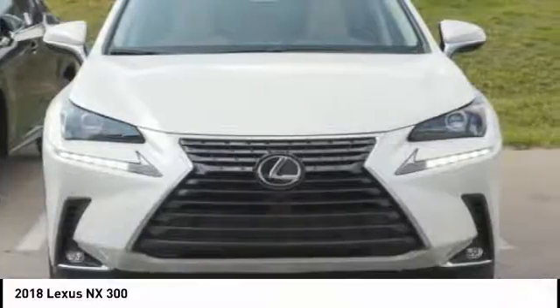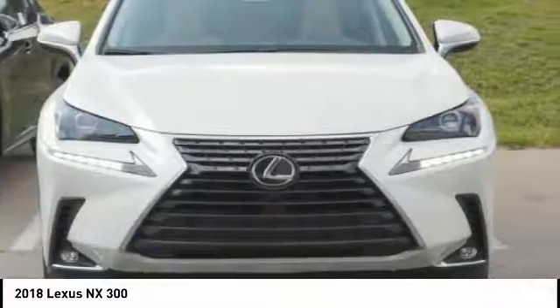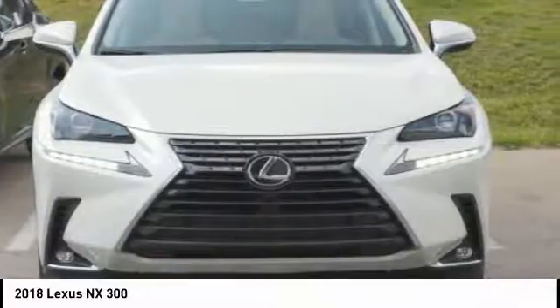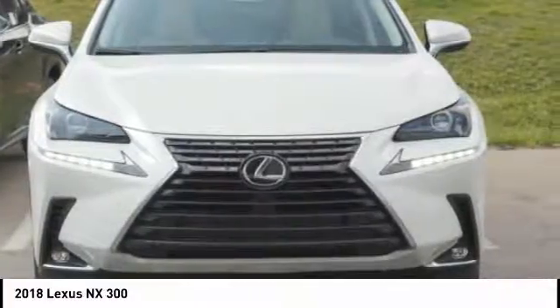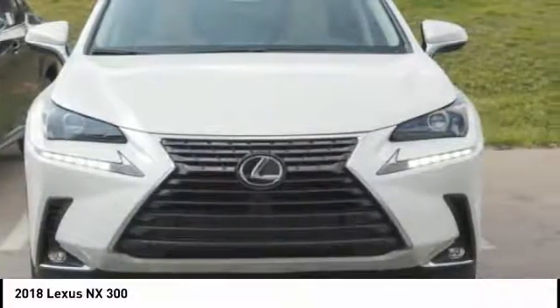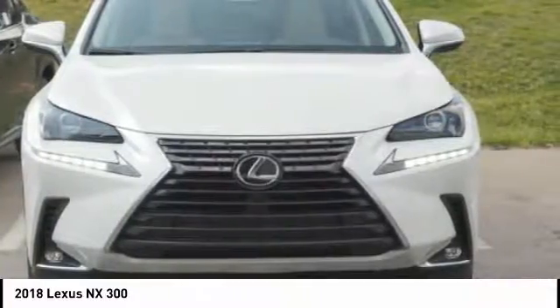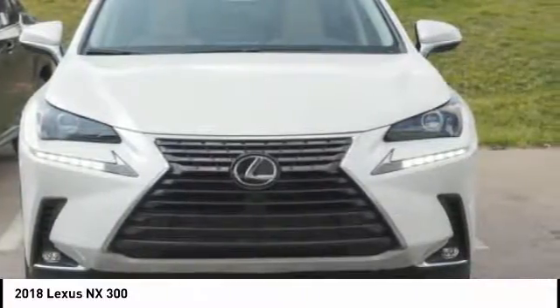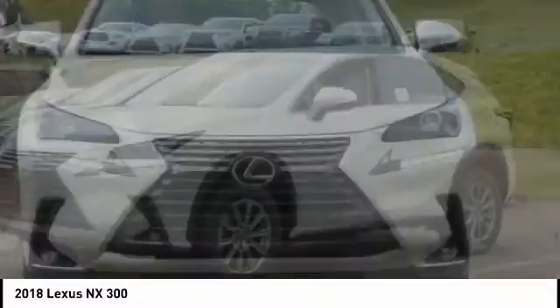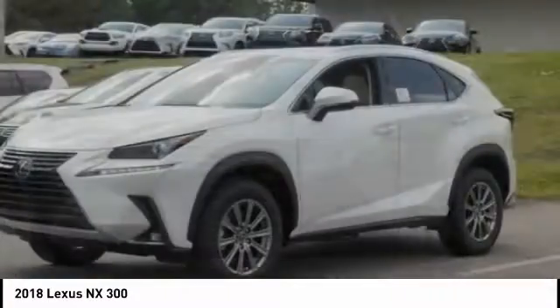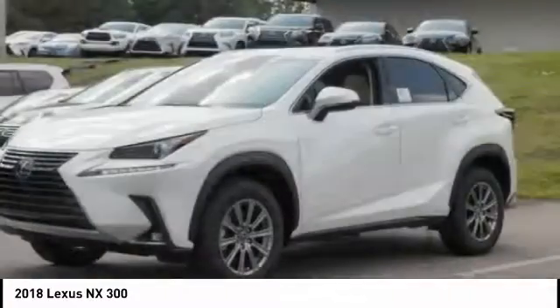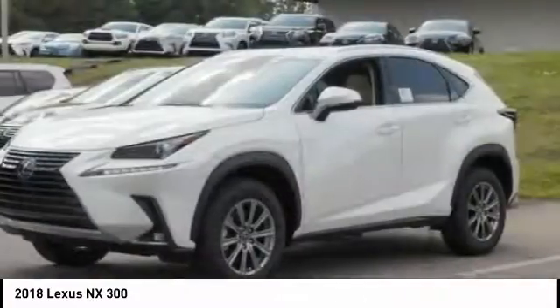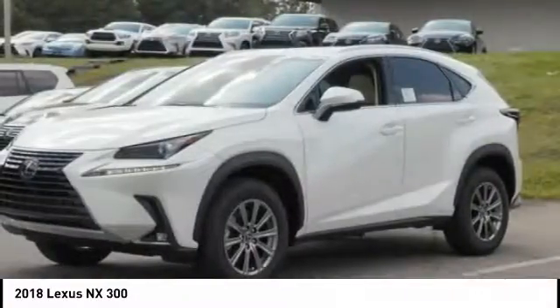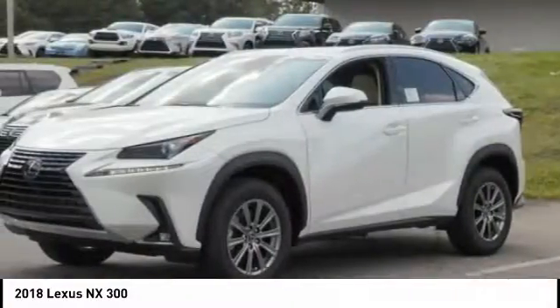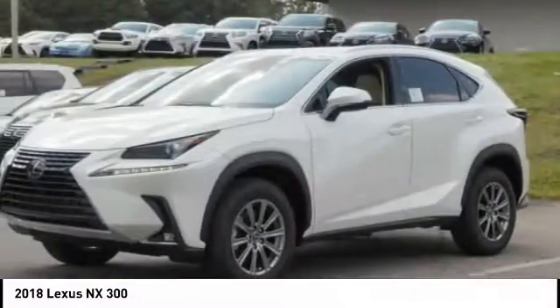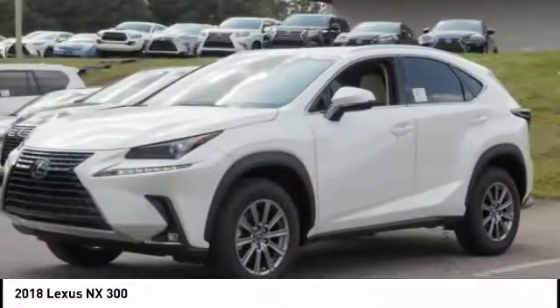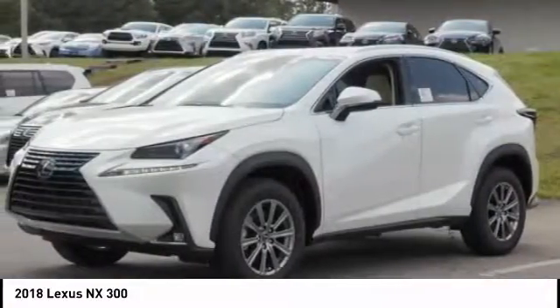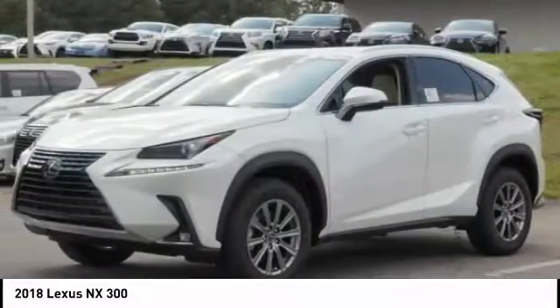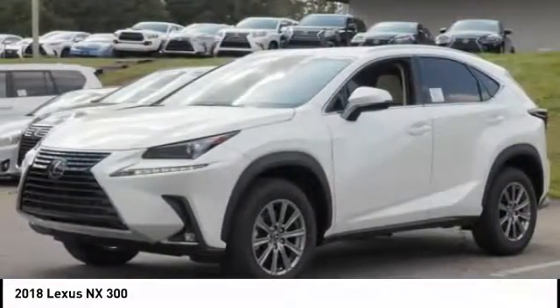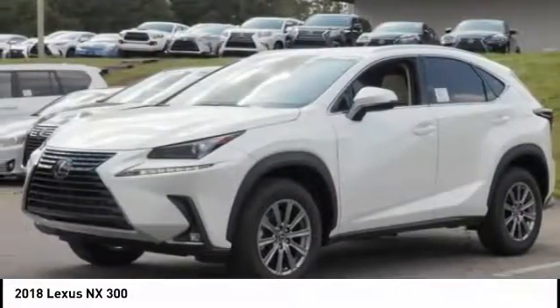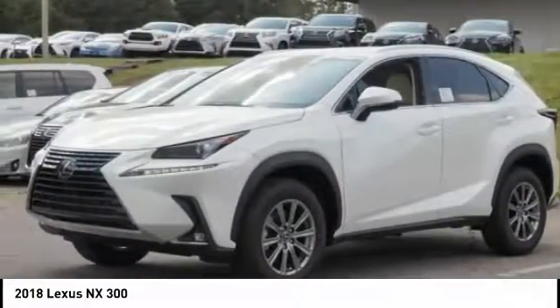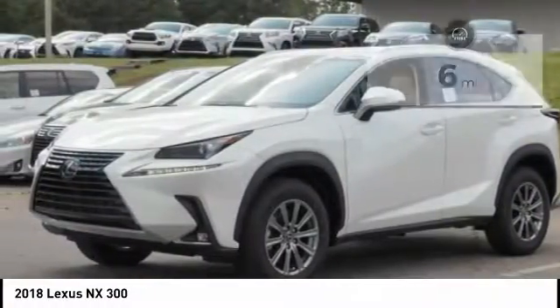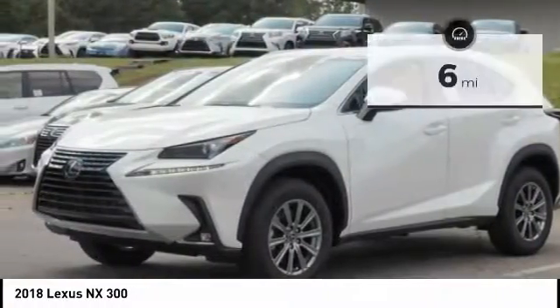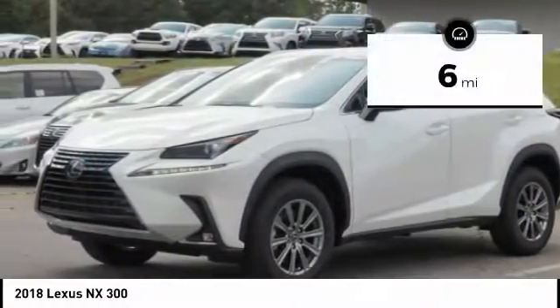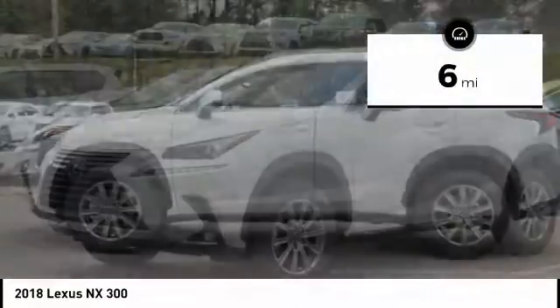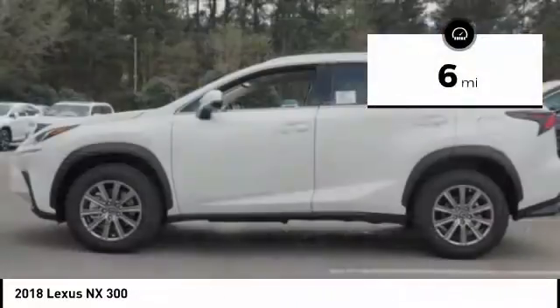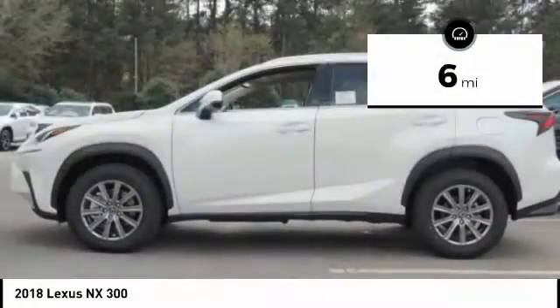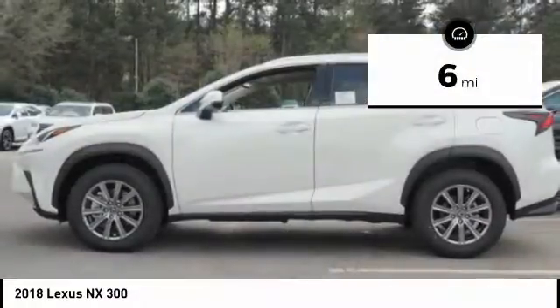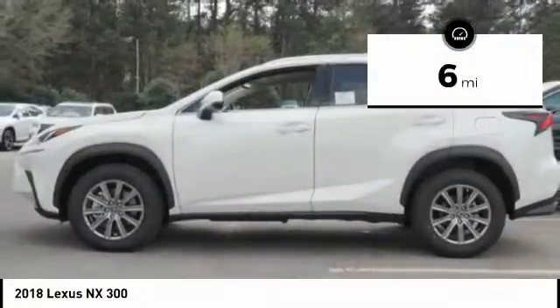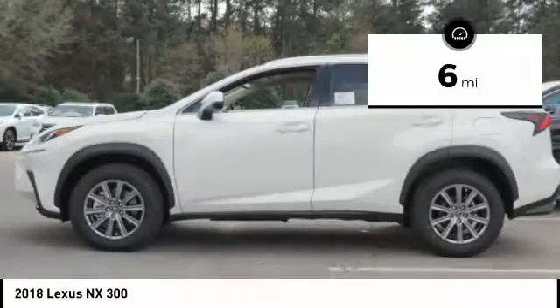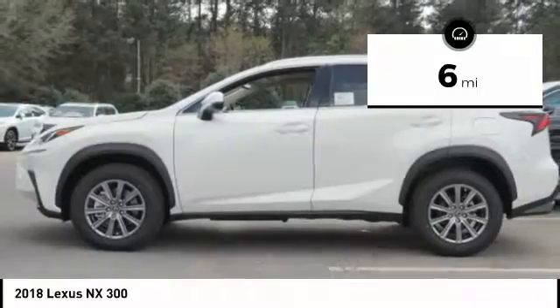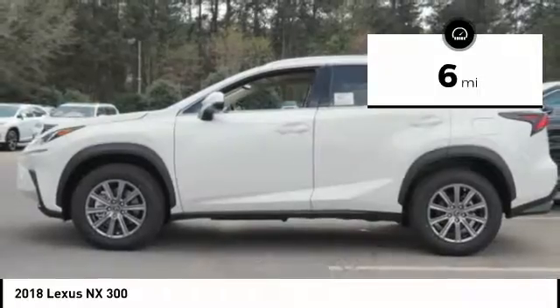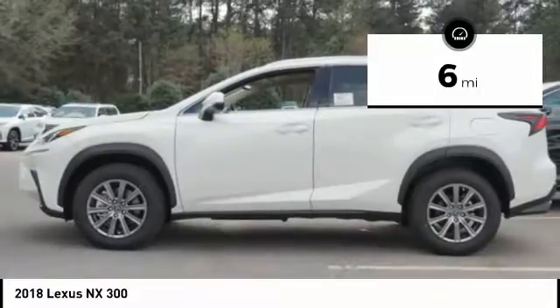Visit the dealership today and see this vehicle first hand. This vehicle has less than 100 miles.